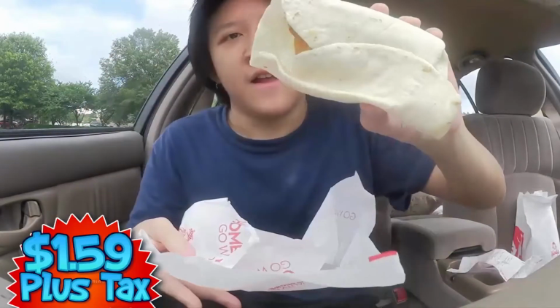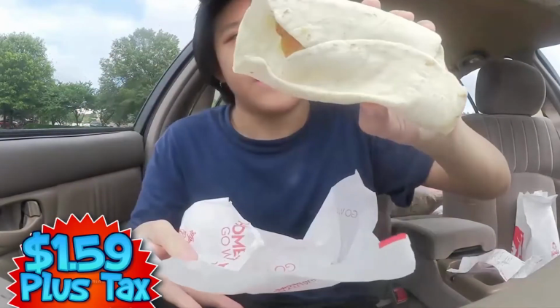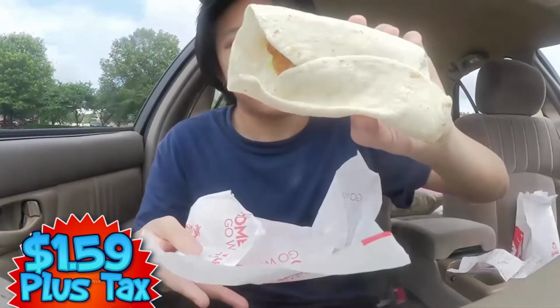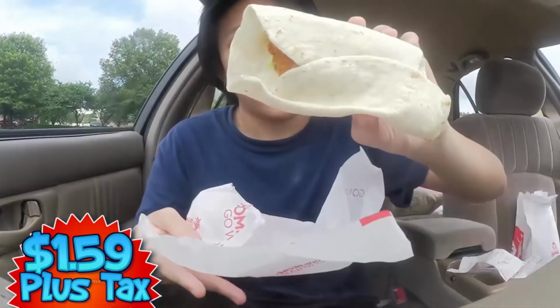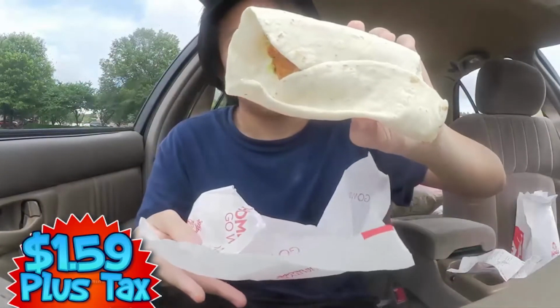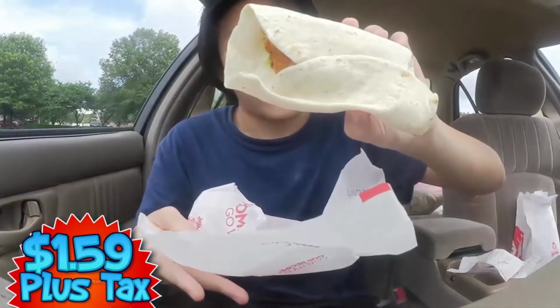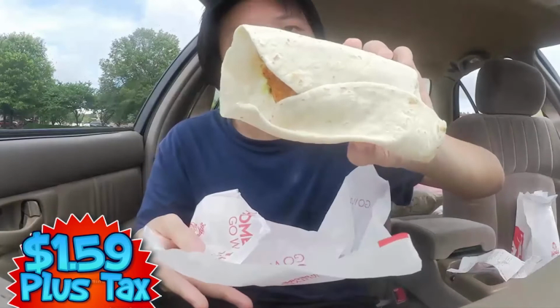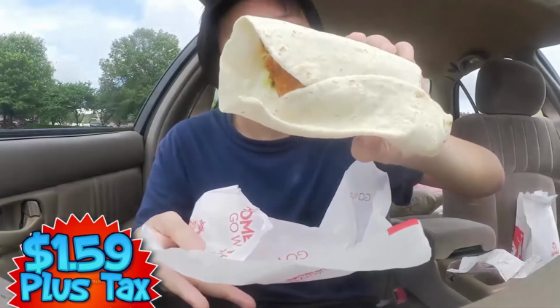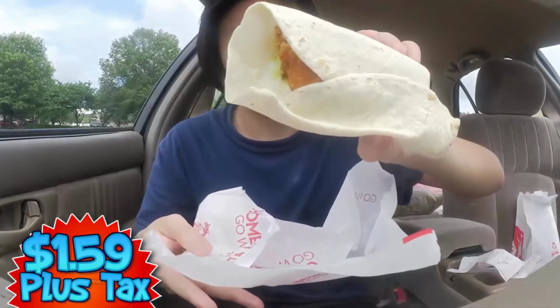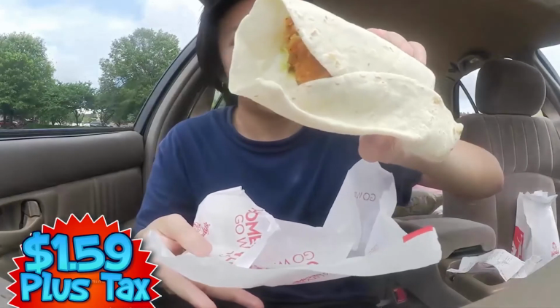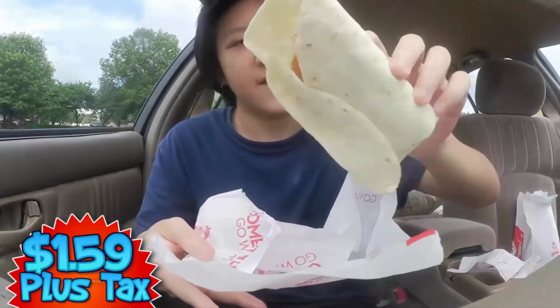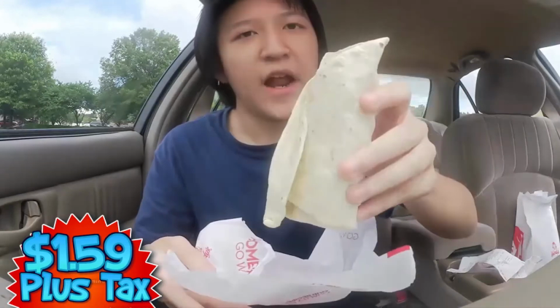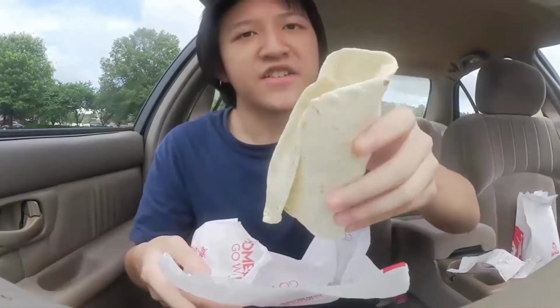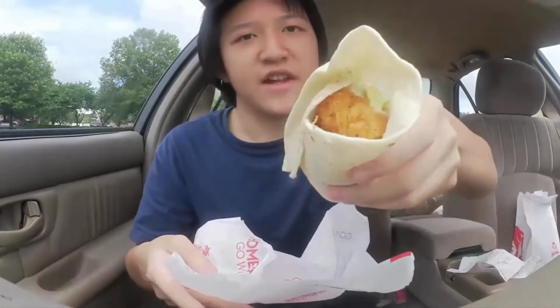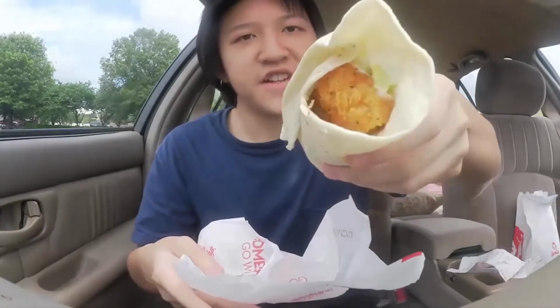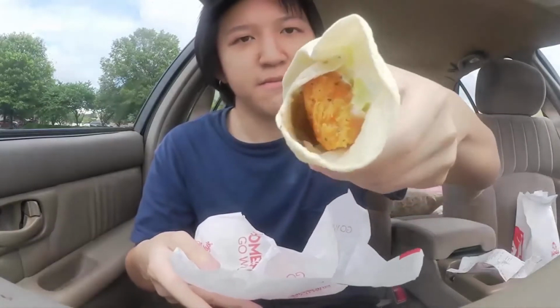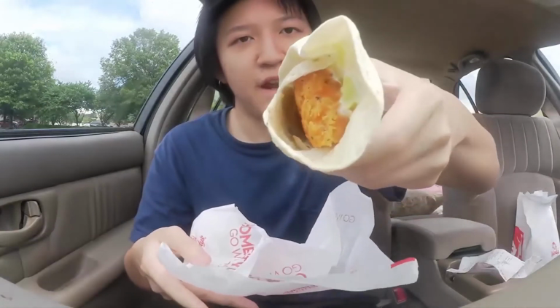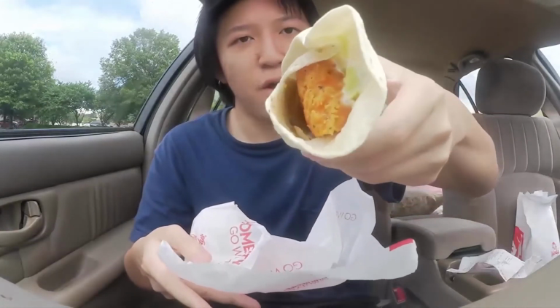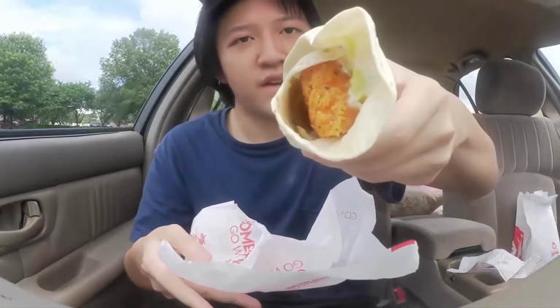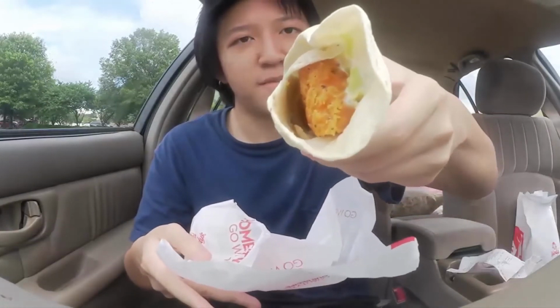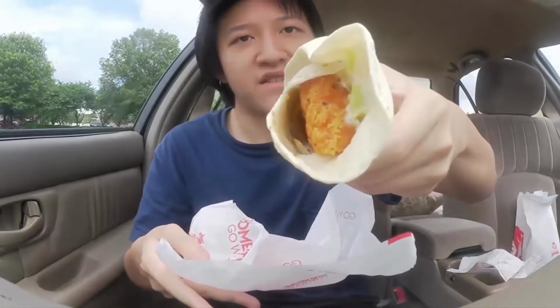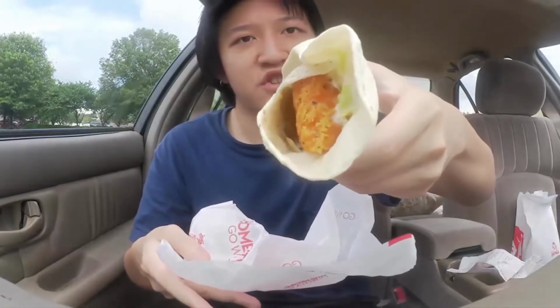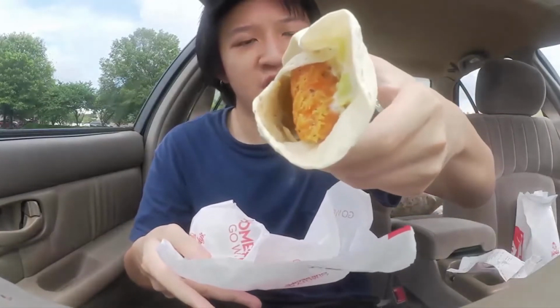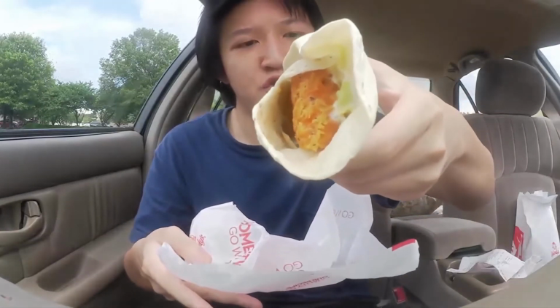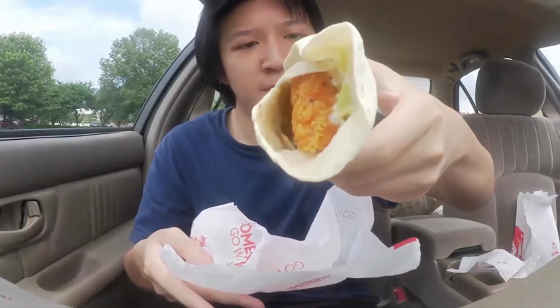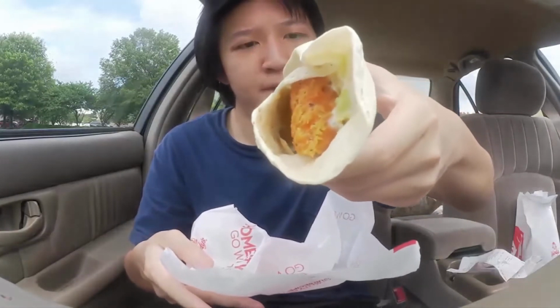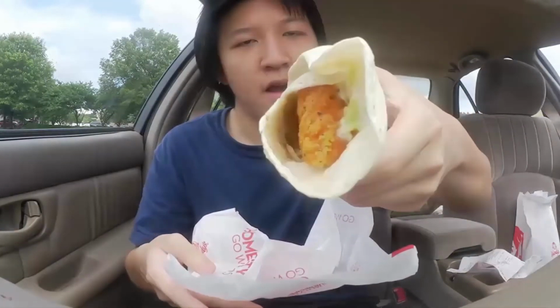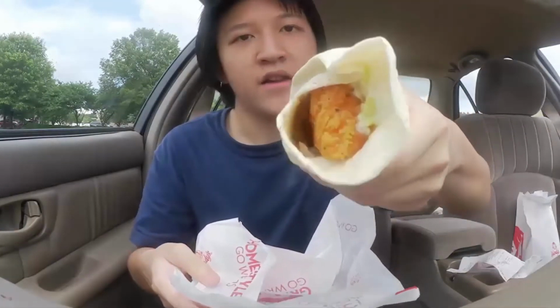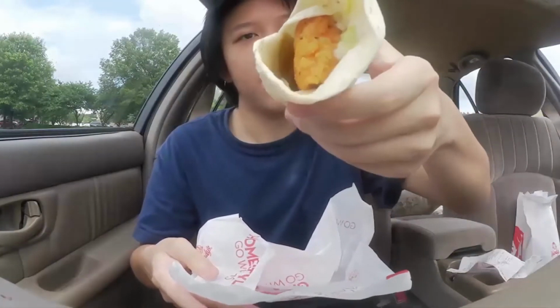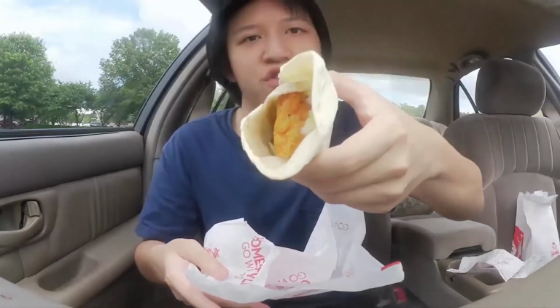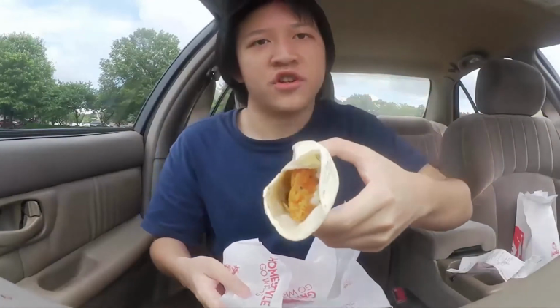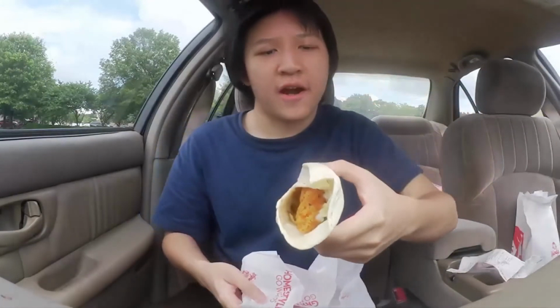This is what the wrap looks like. It has lettuce, mayo, and a spicy chicken shrimp. Let's give this a shot.